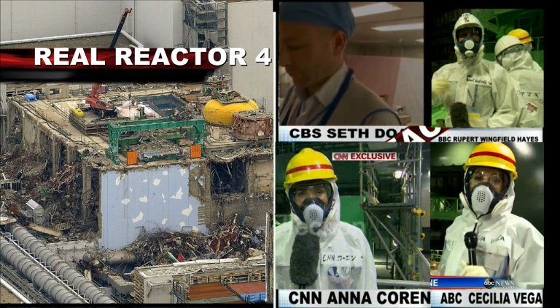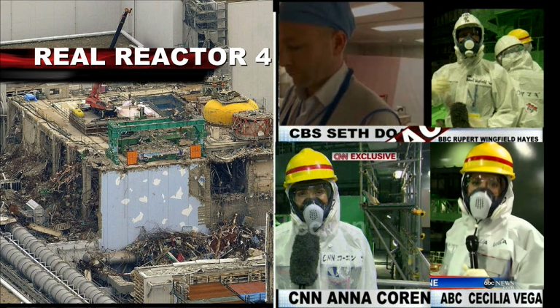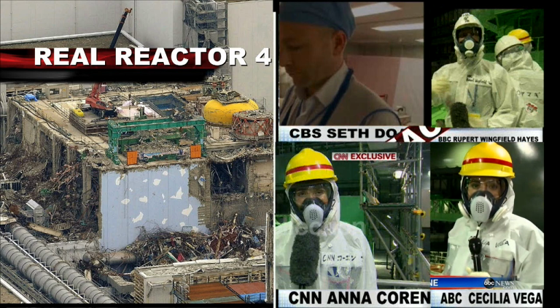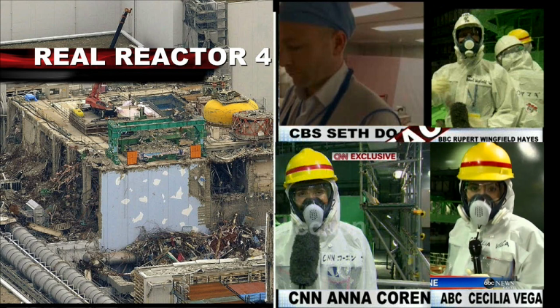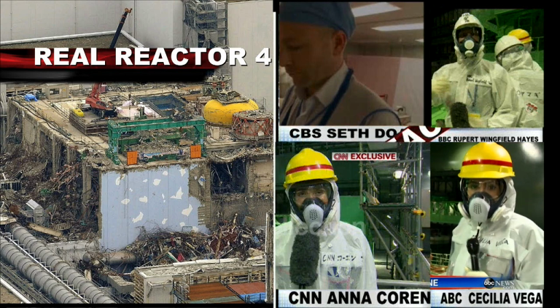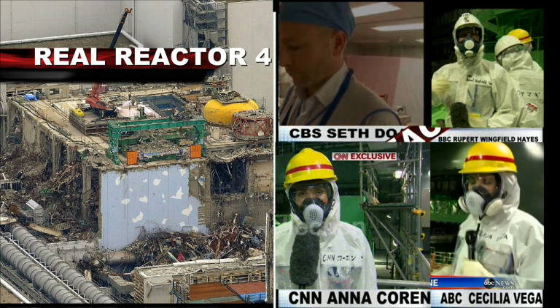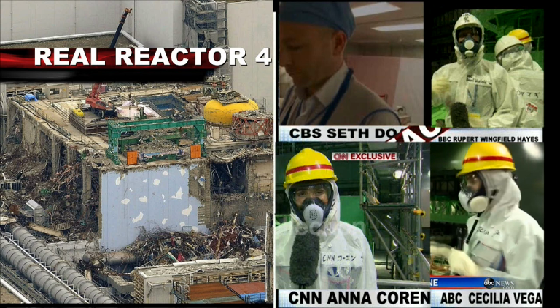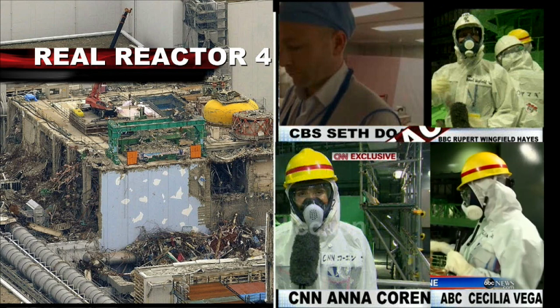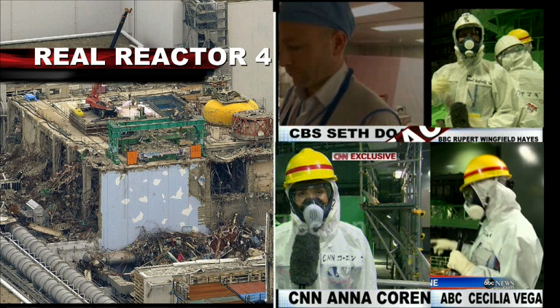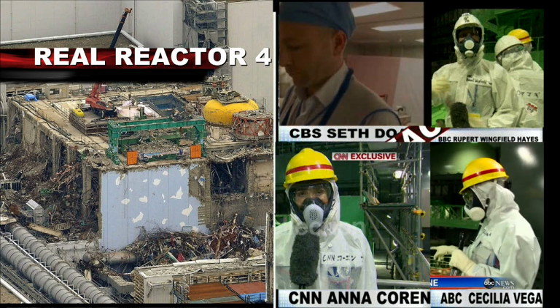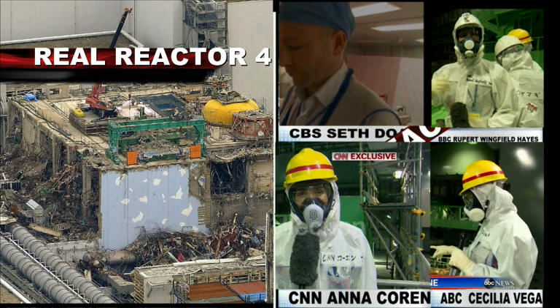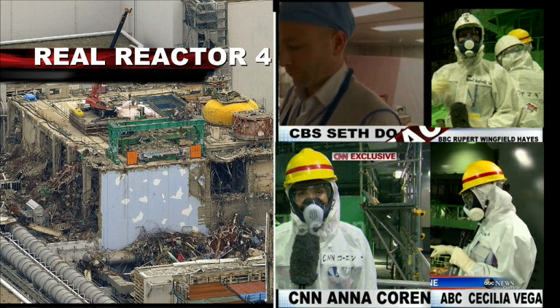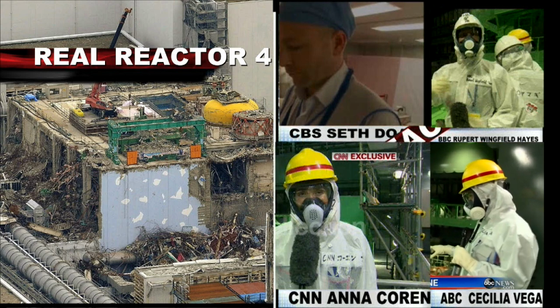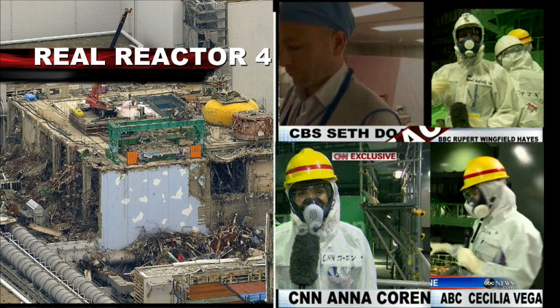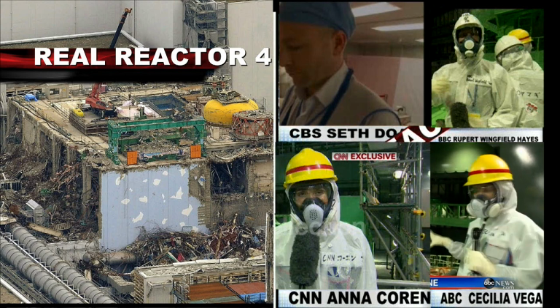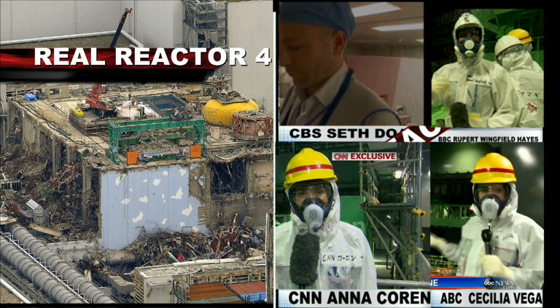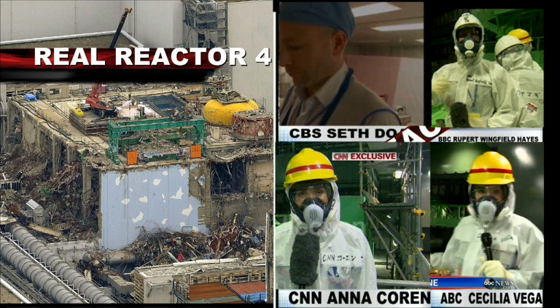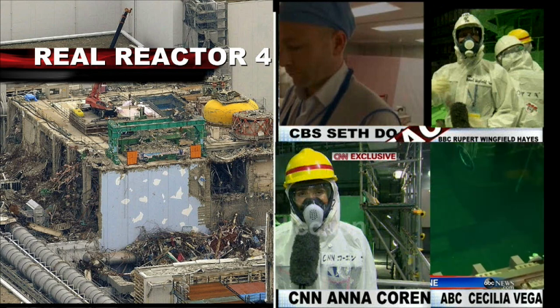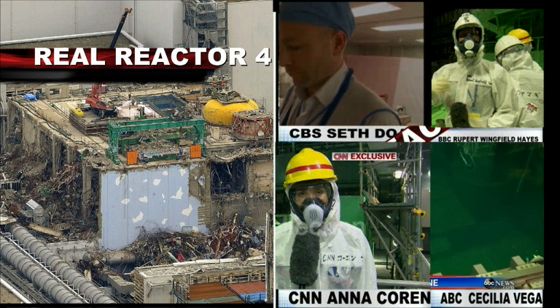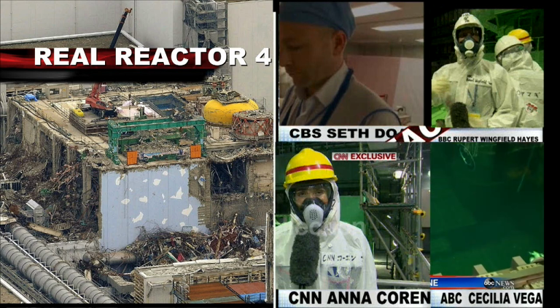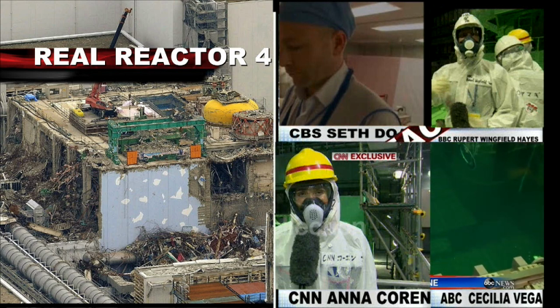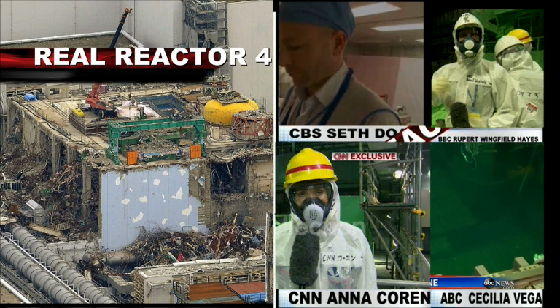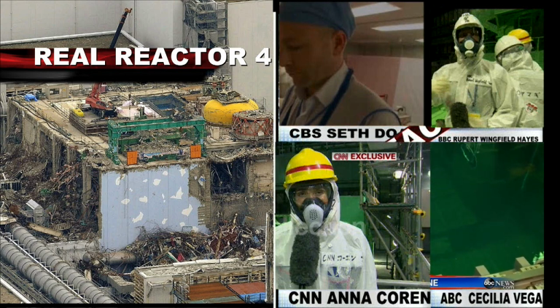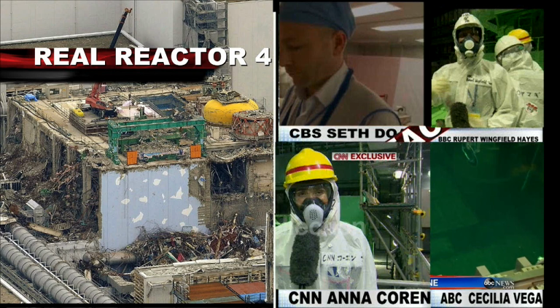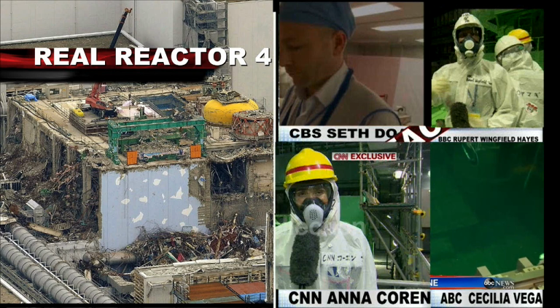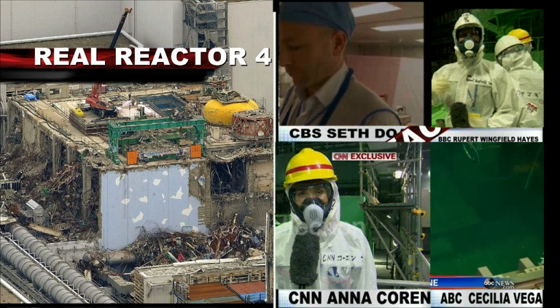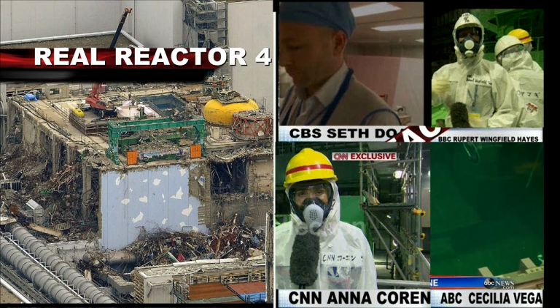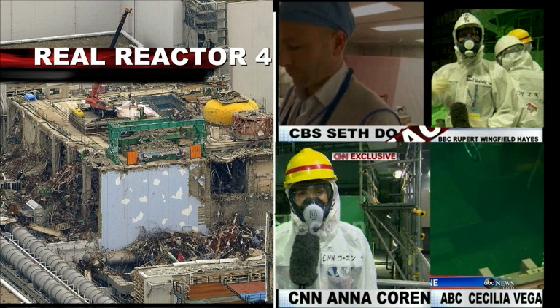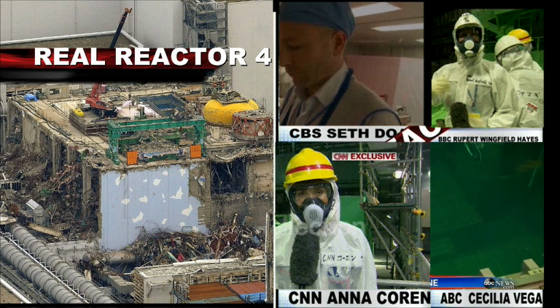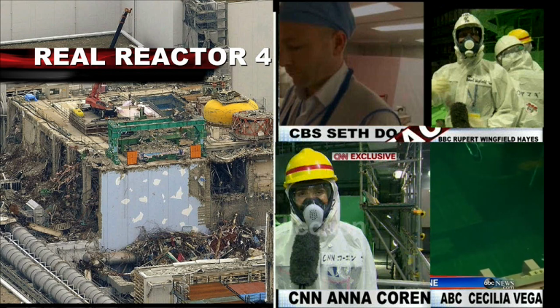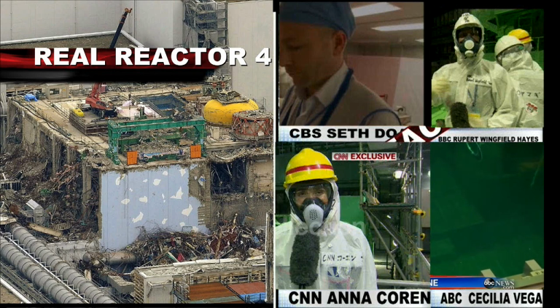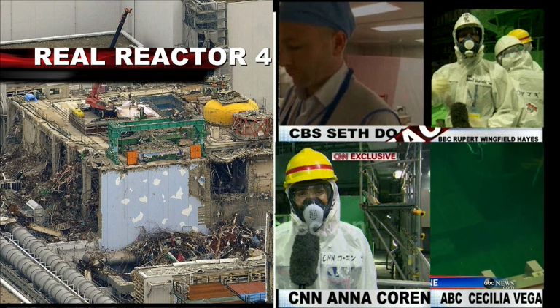There are 1,500 highly radioactive fuel rods inside this pool, and they have to be moved outside of this reactor.